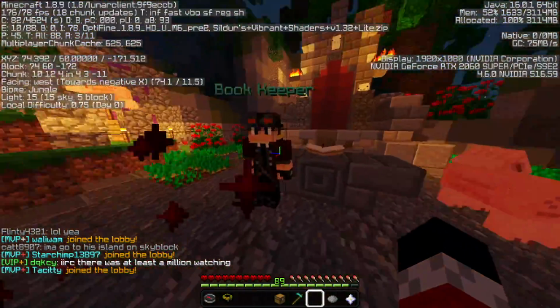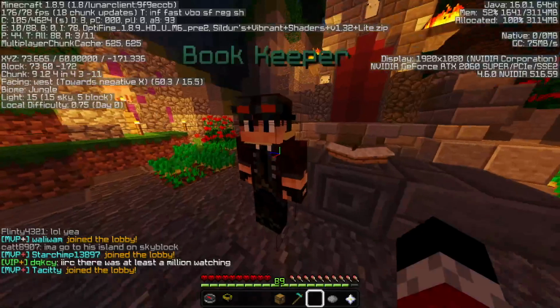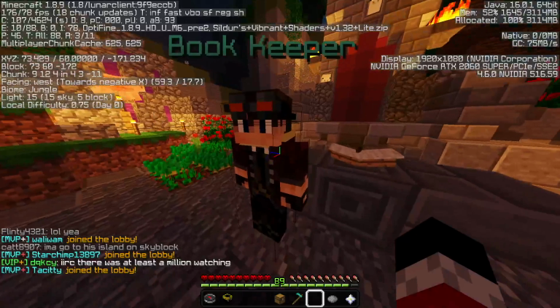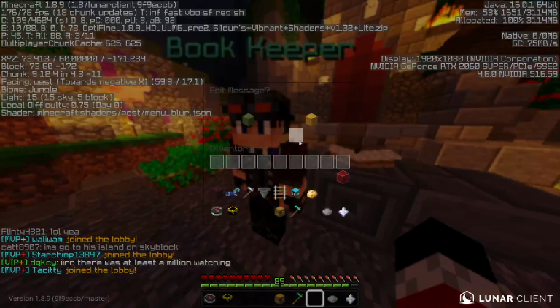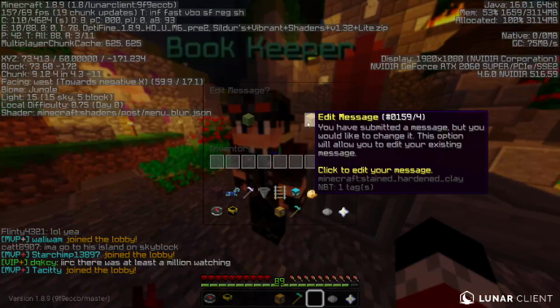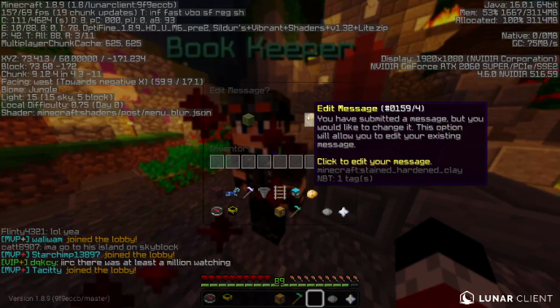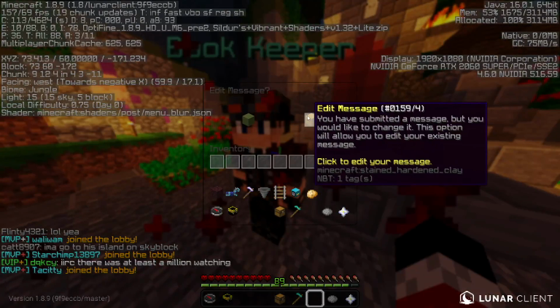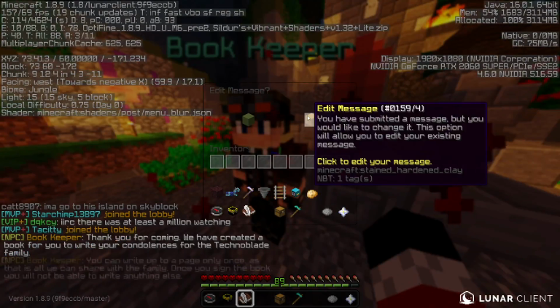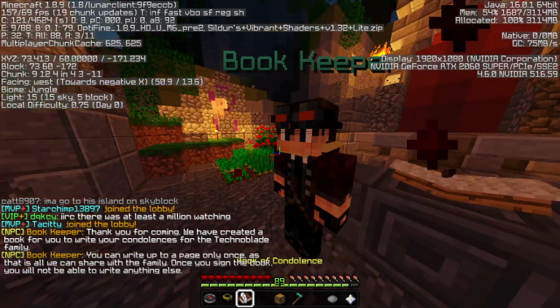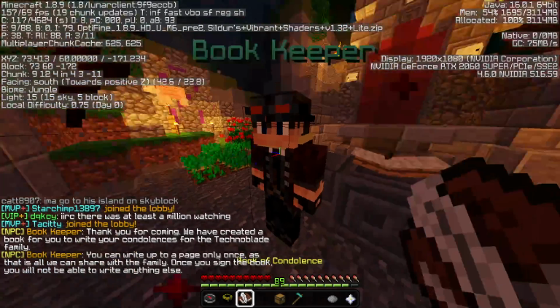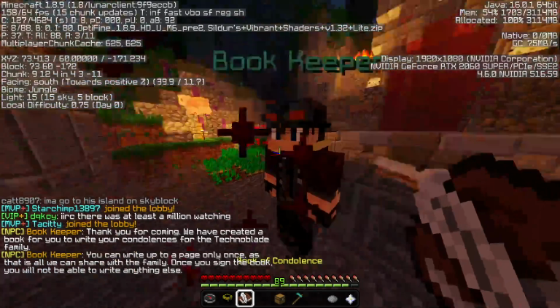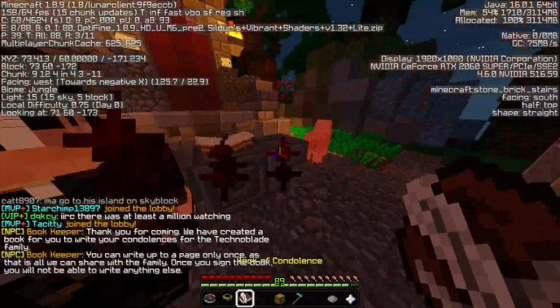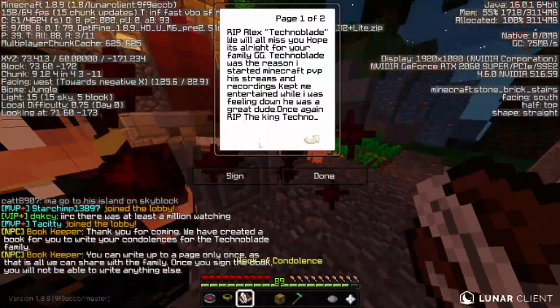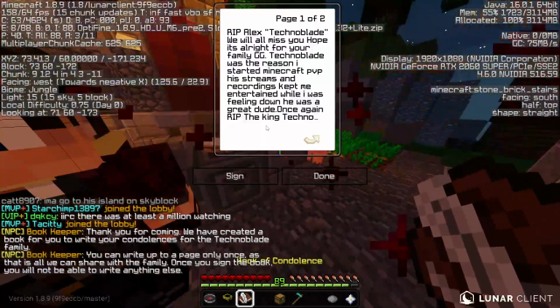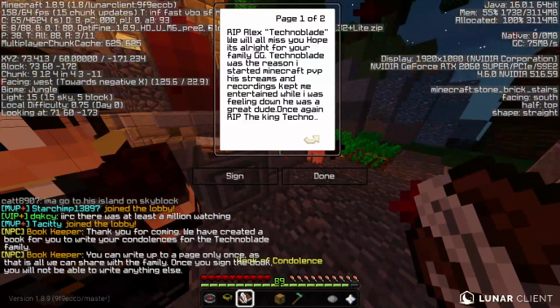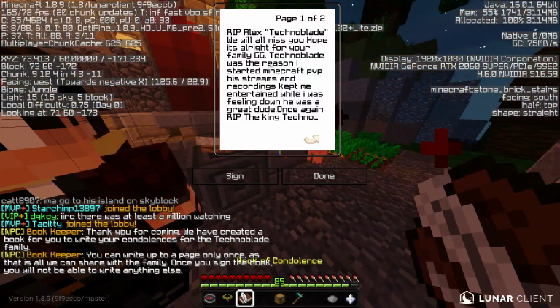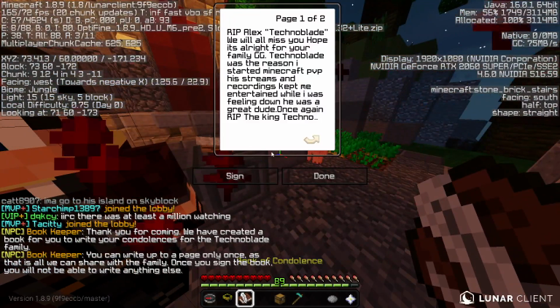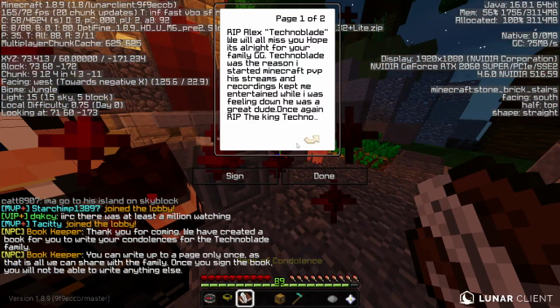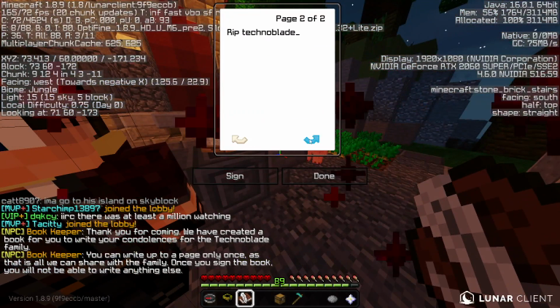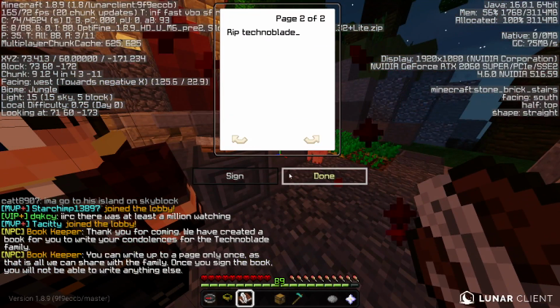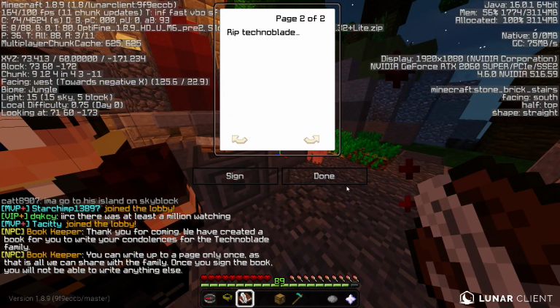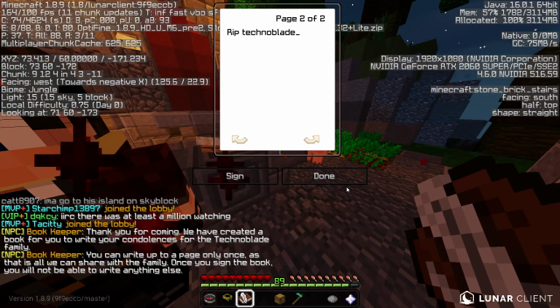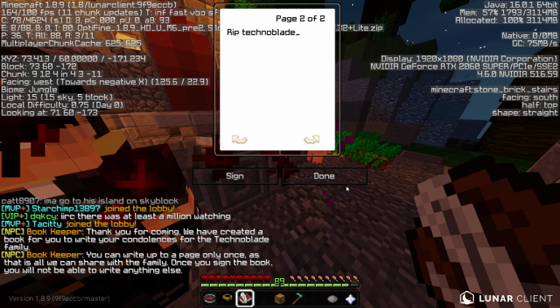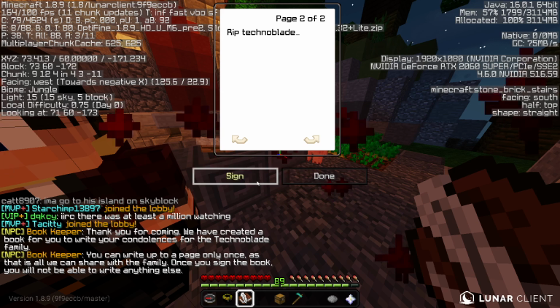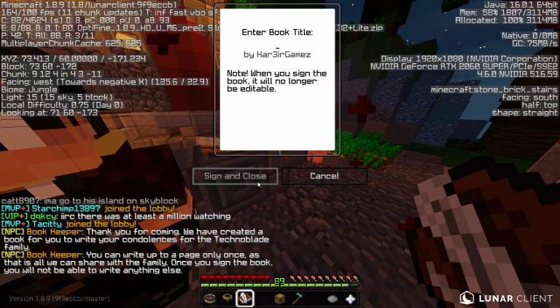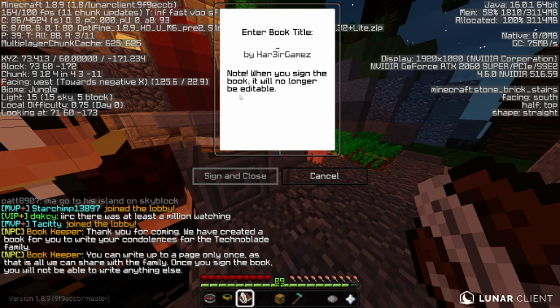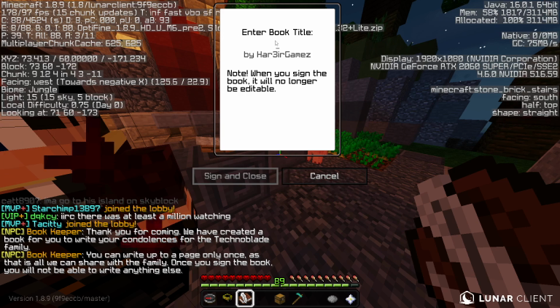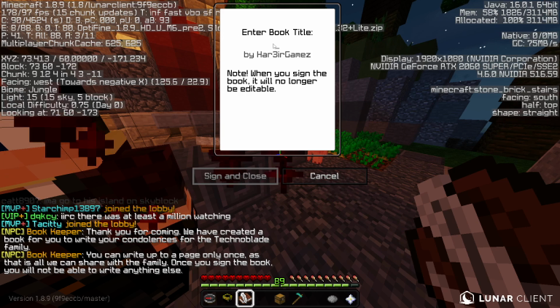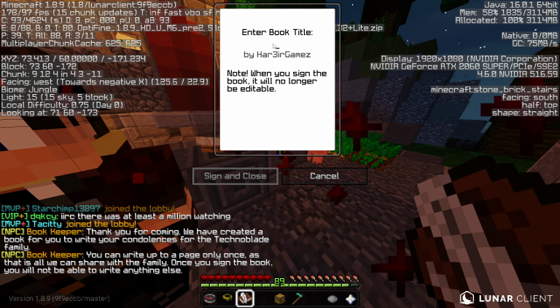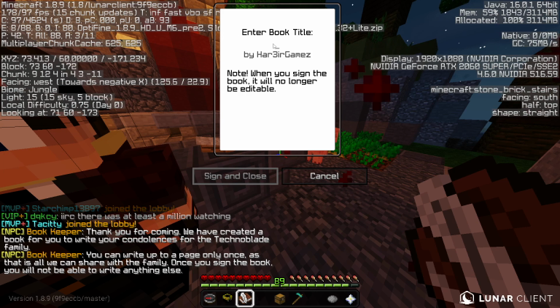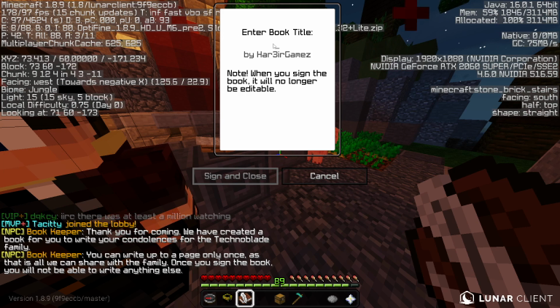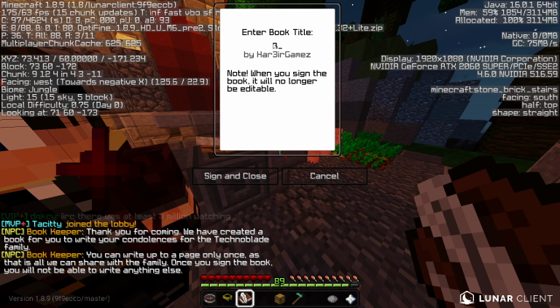Bookkeeper — right click on it. You can edit your message if you haven't. Write it down, then sign and title it.